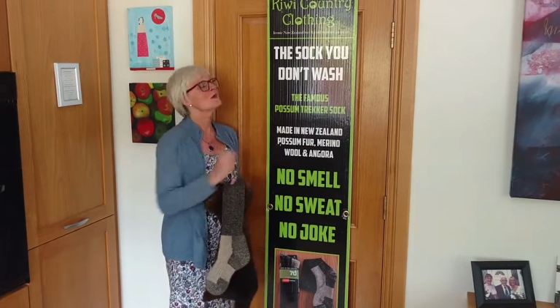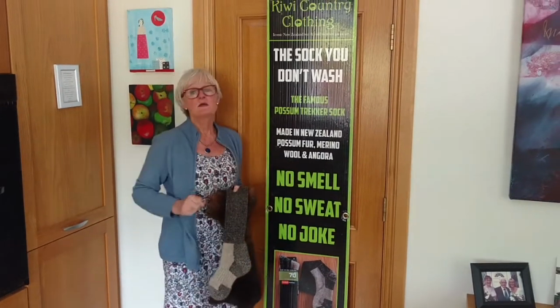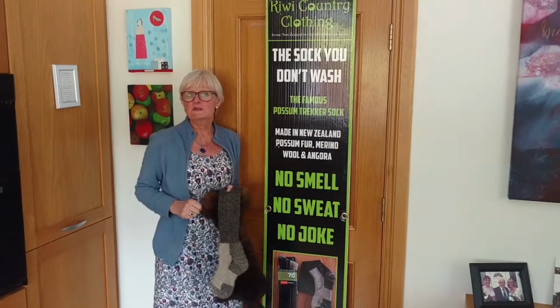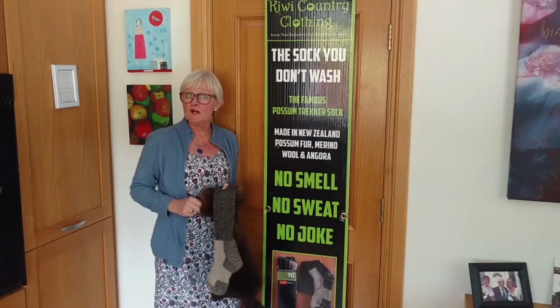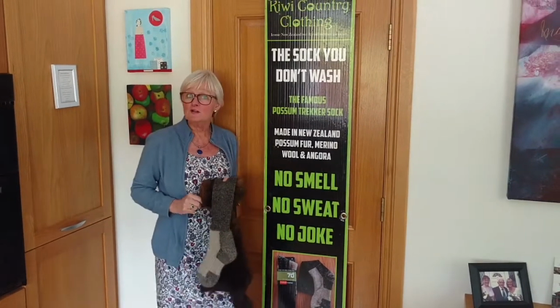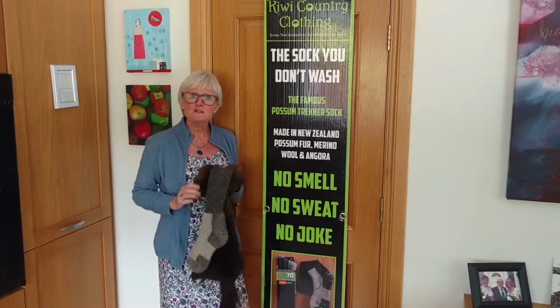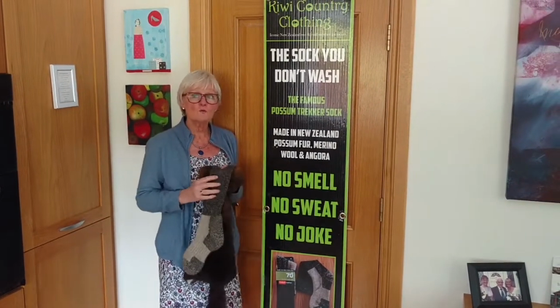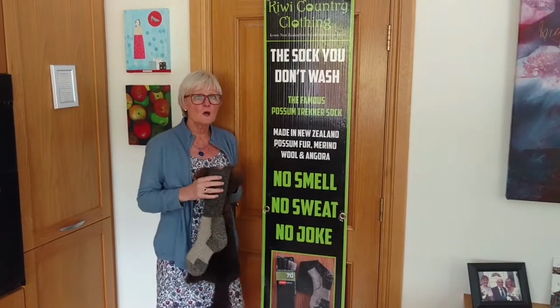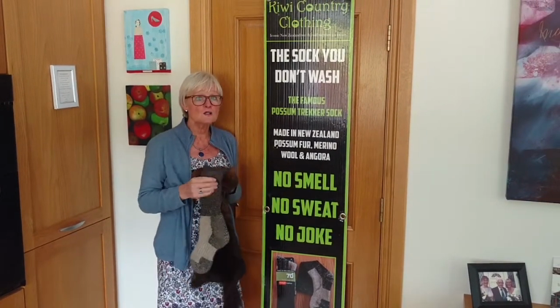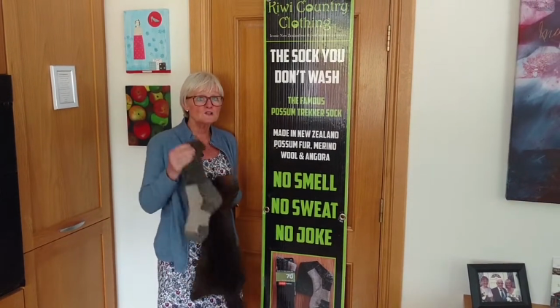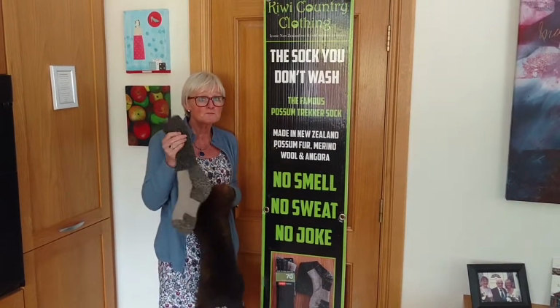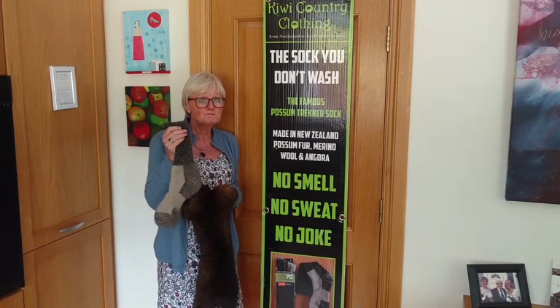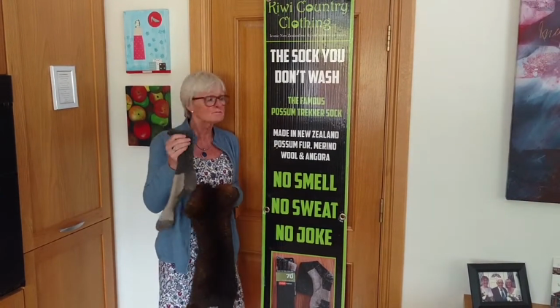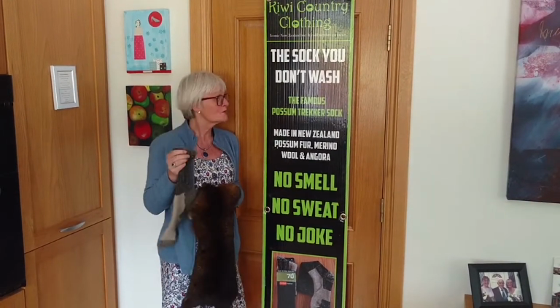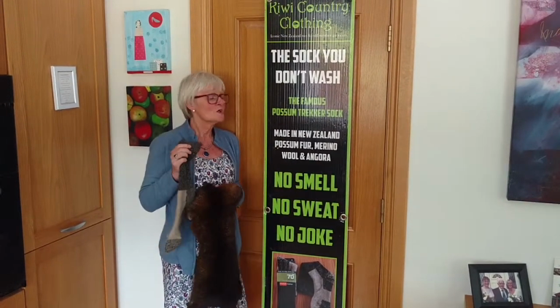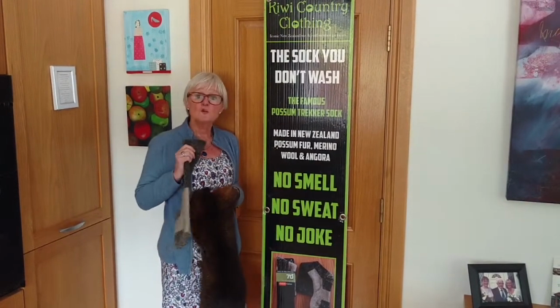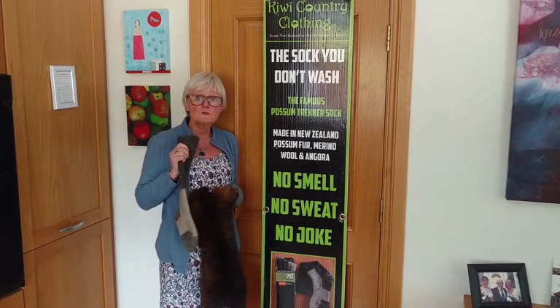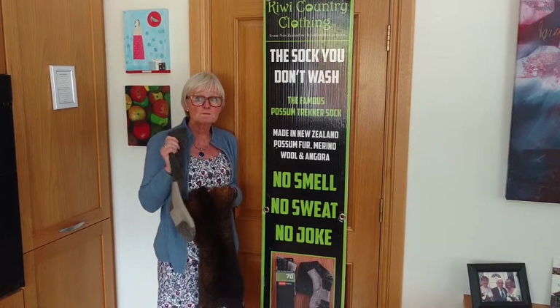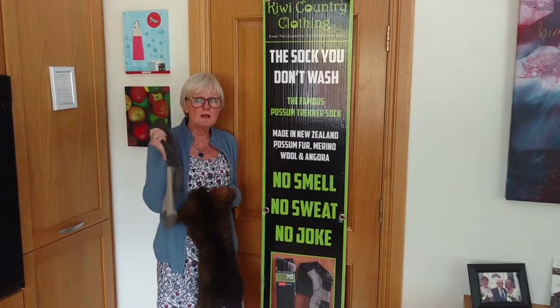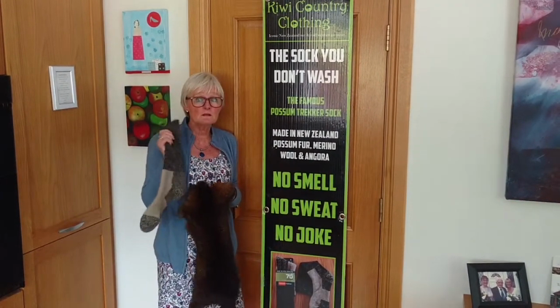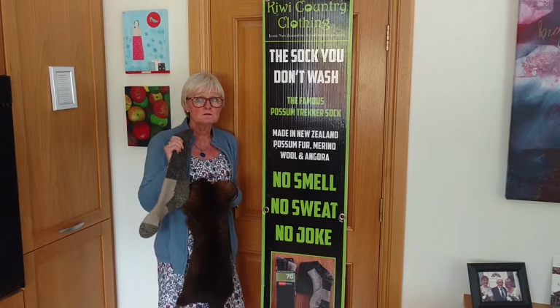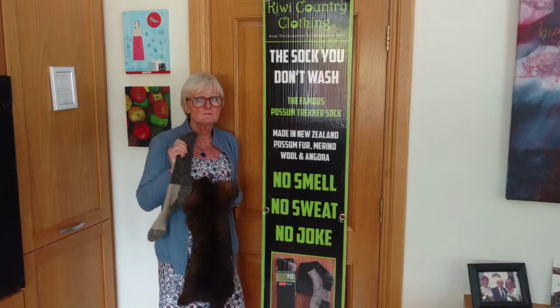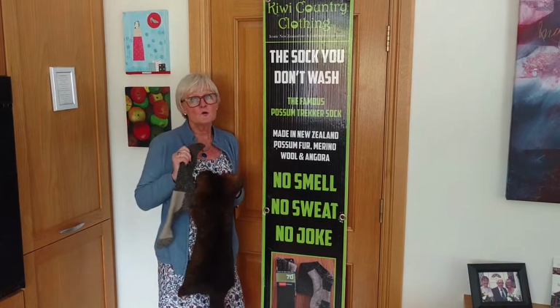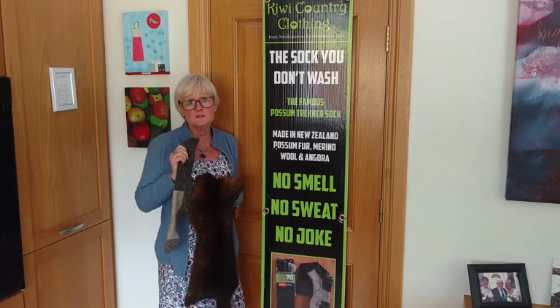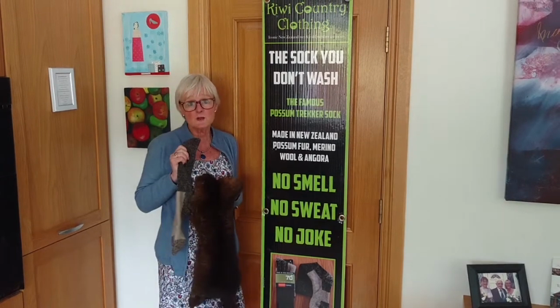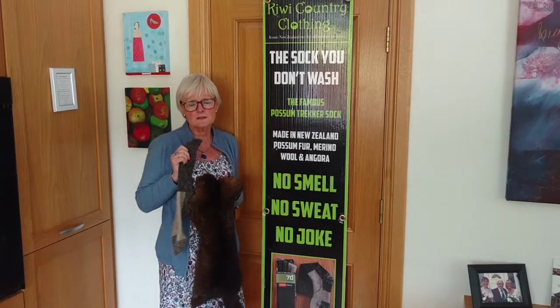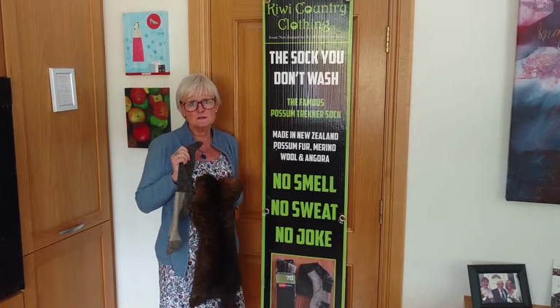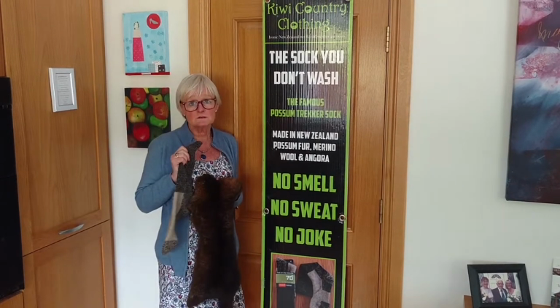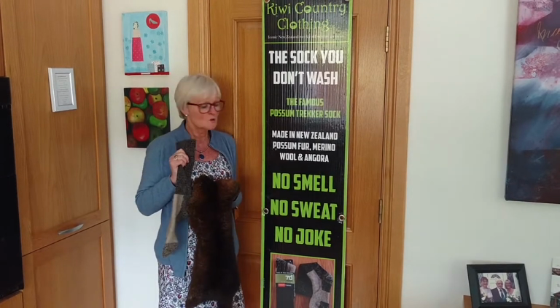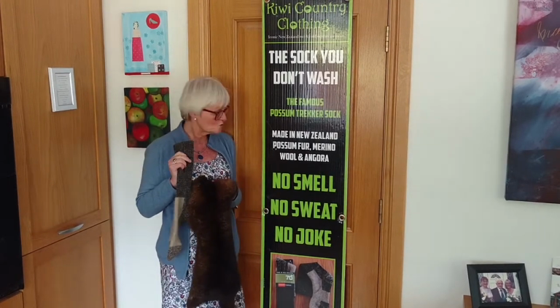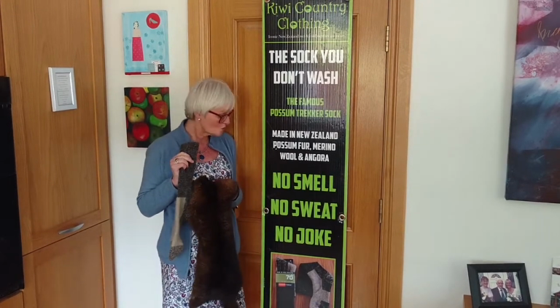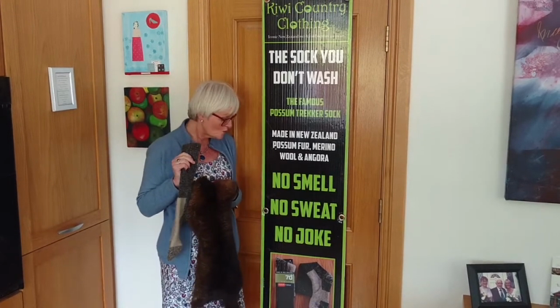The sock you don't wash. No smell, no sweat, no joke.